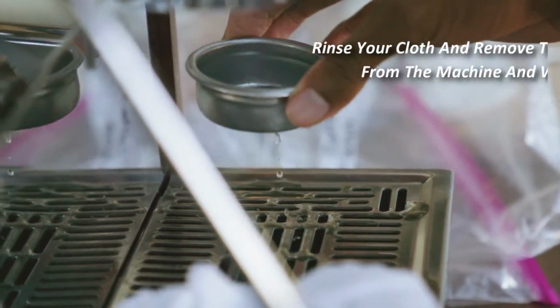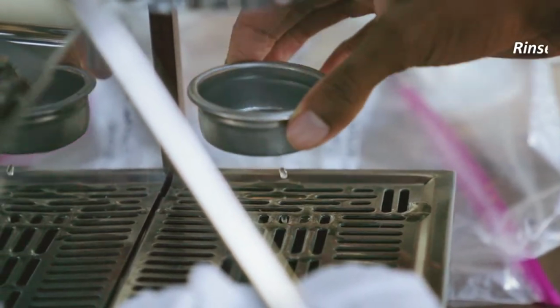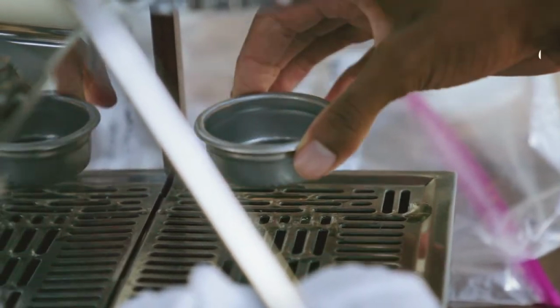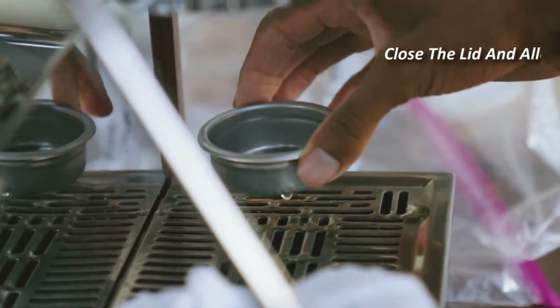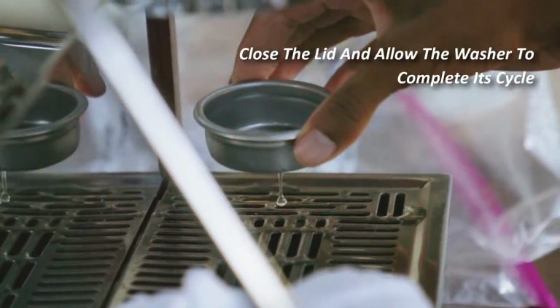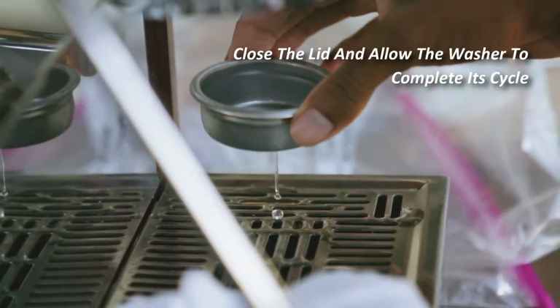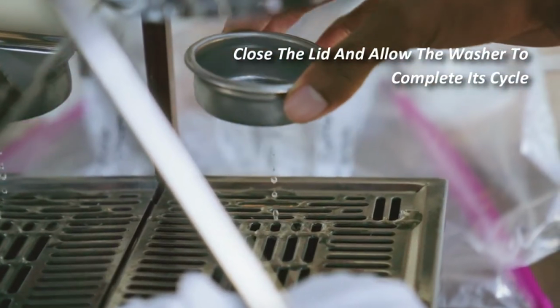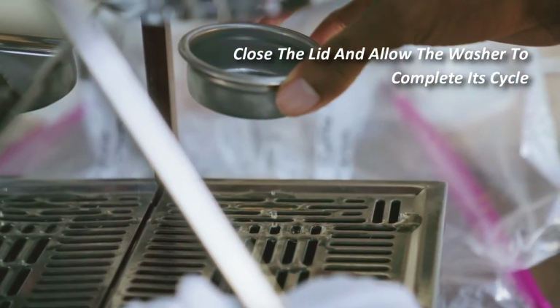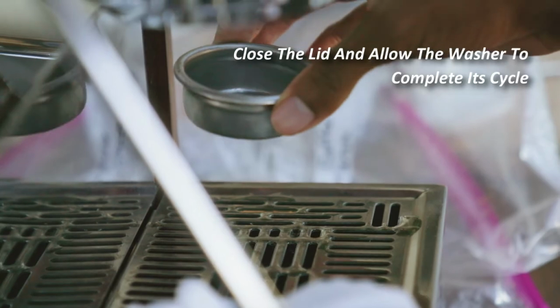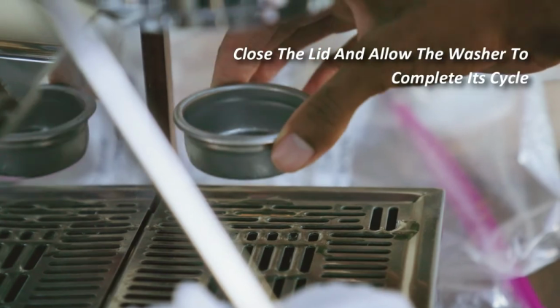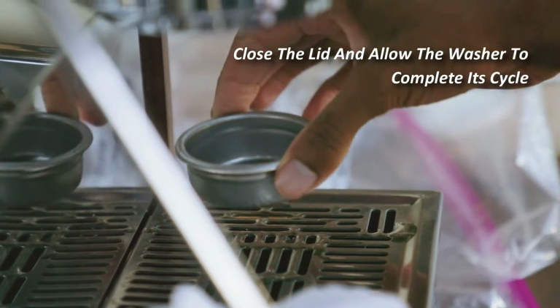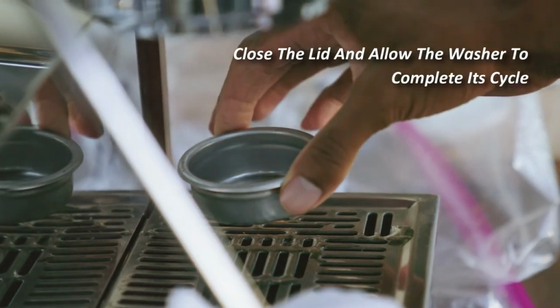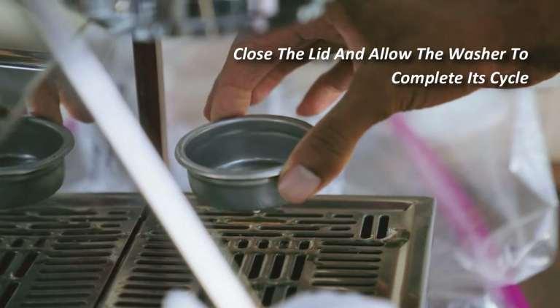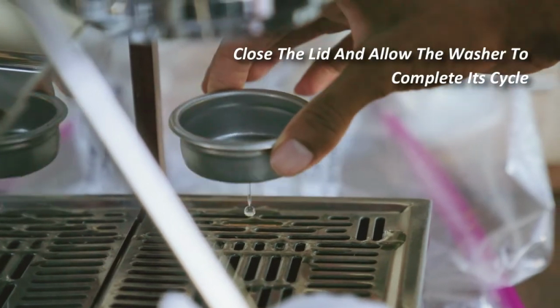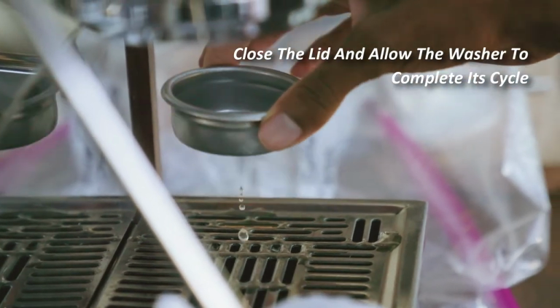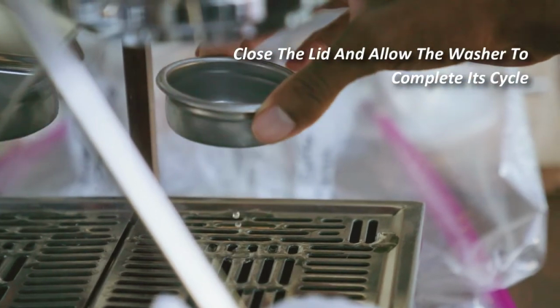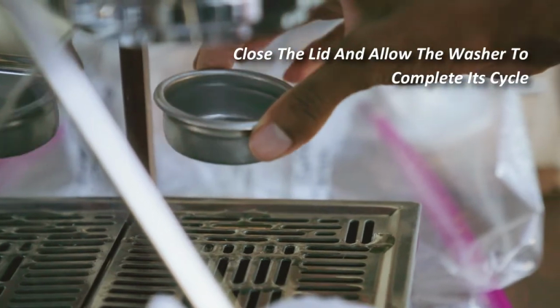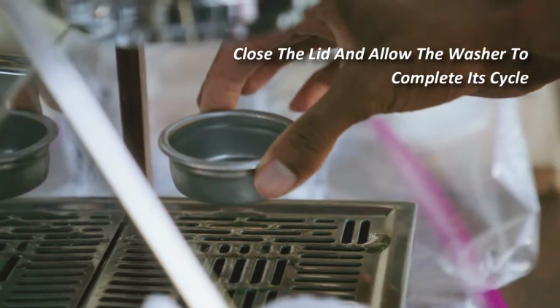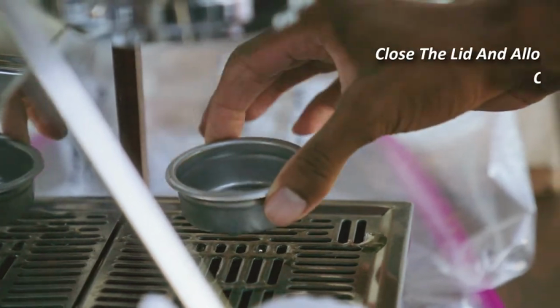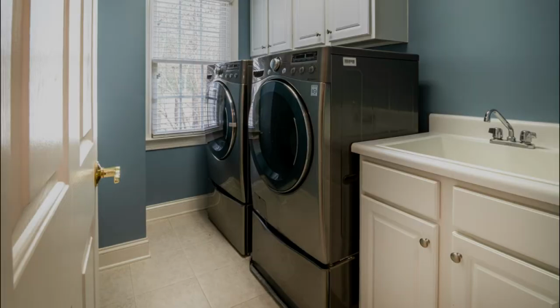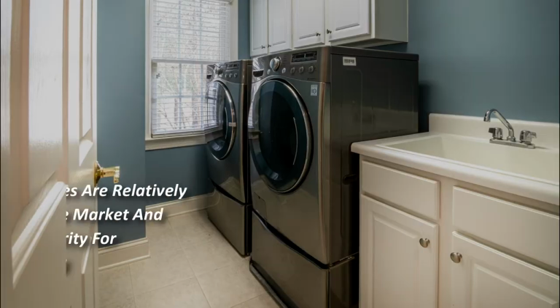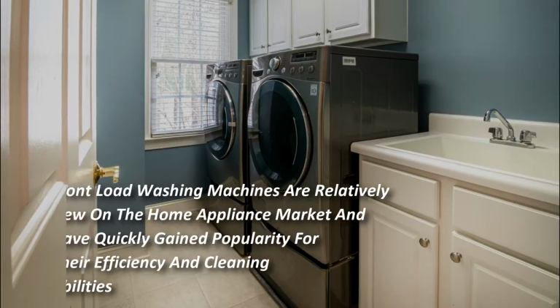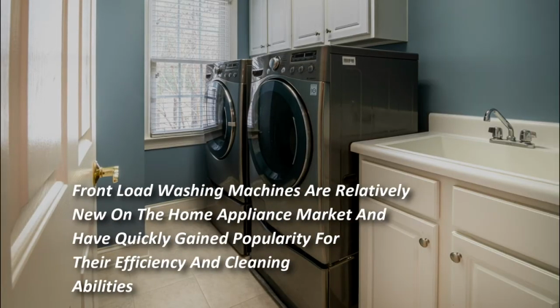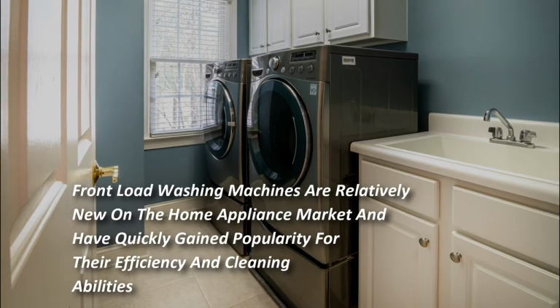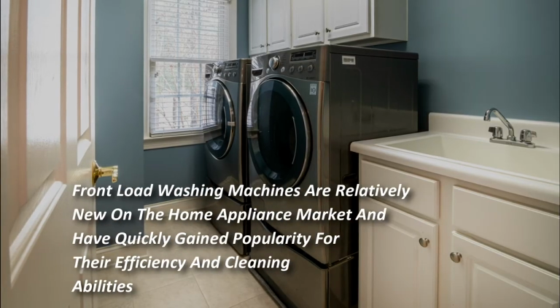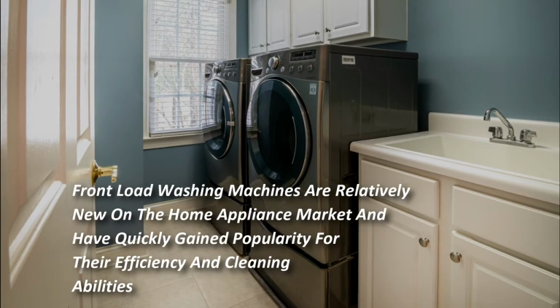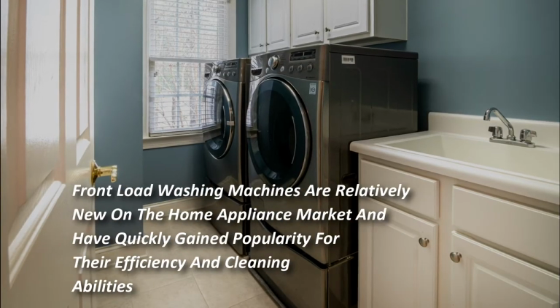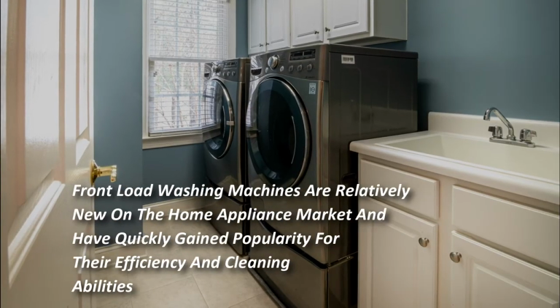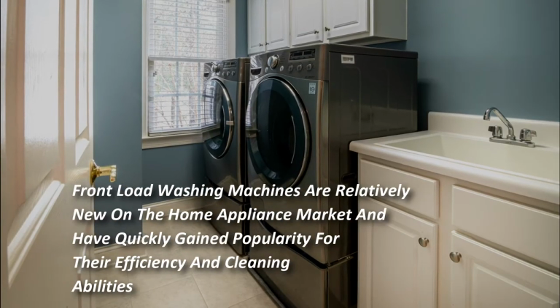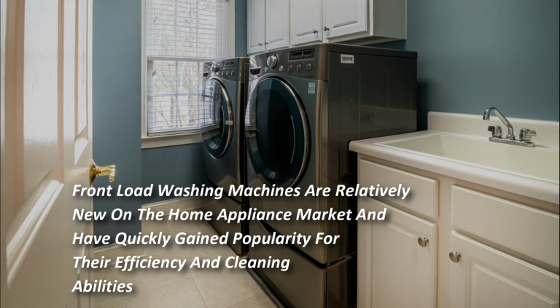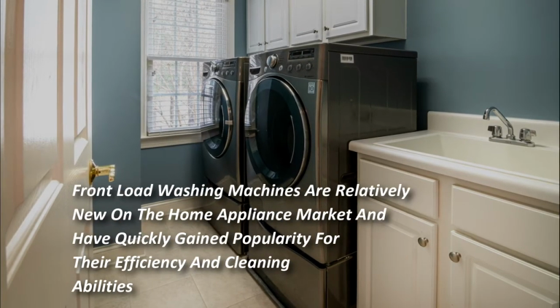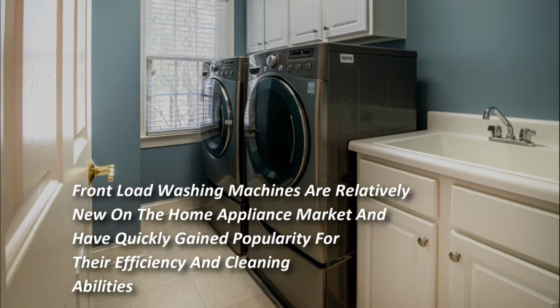Rinse your cloth and remove the softener reservoir from the machine, then wipe the exterior and interior of it as well. Close the lid and allow the washer to complete its cycle.